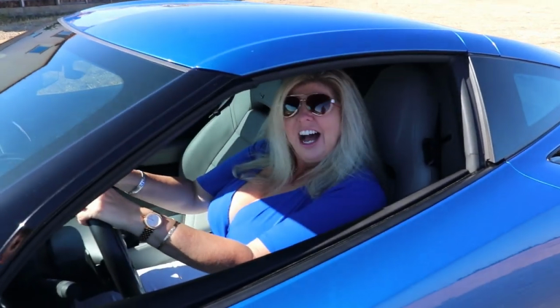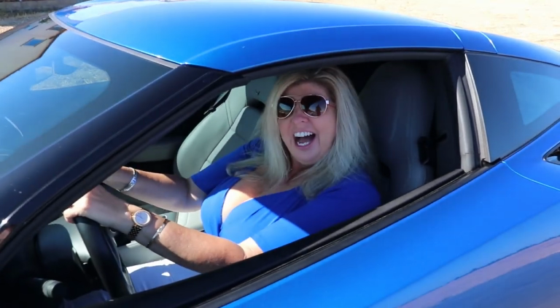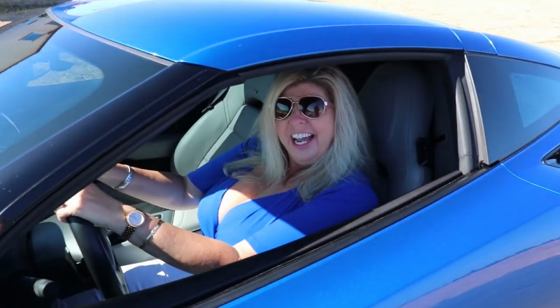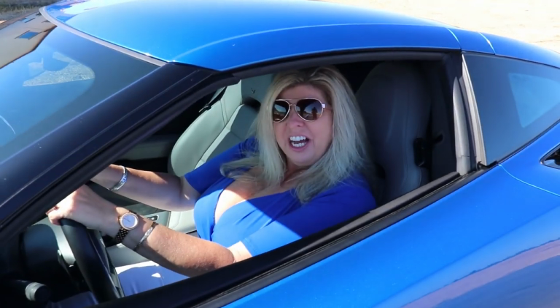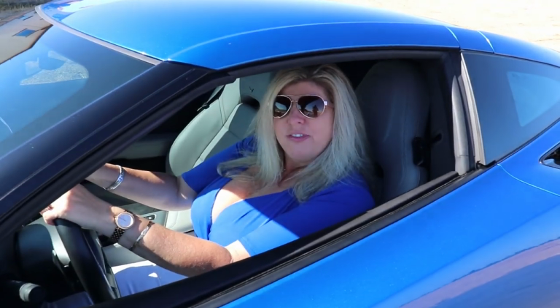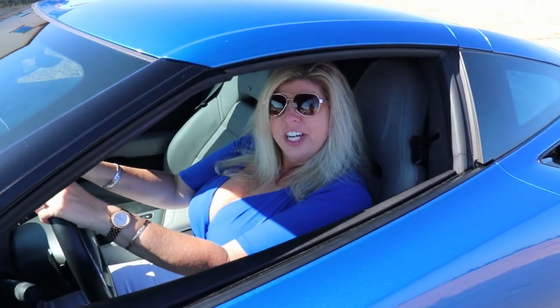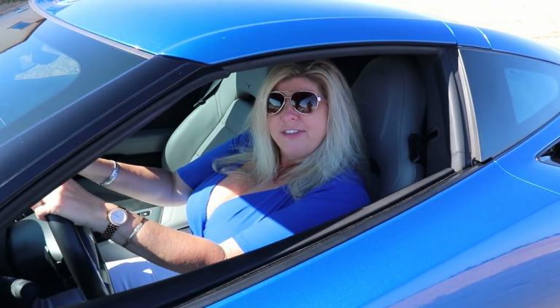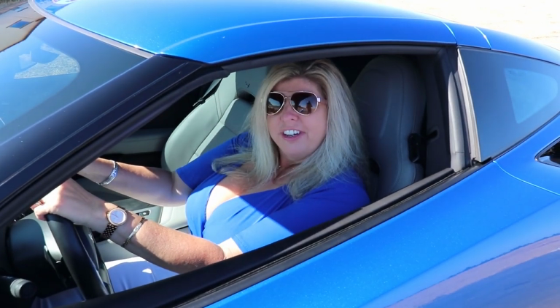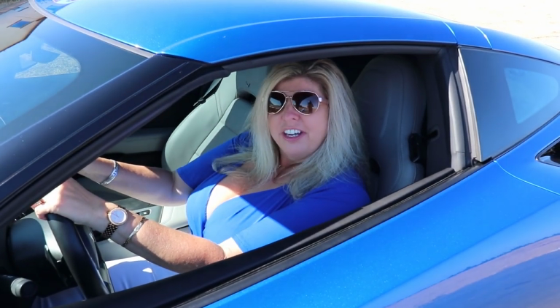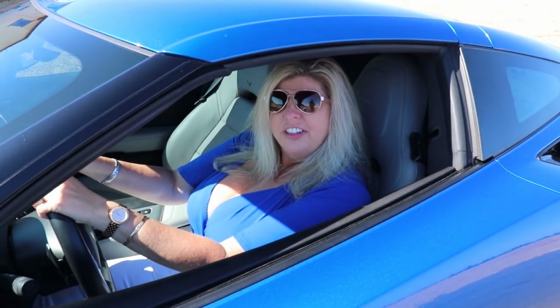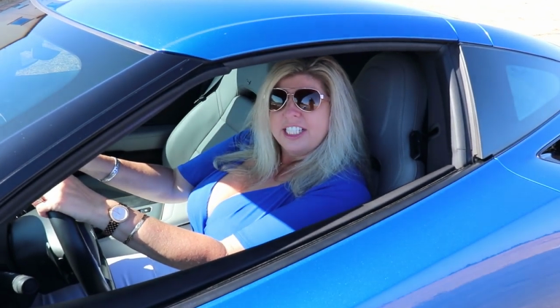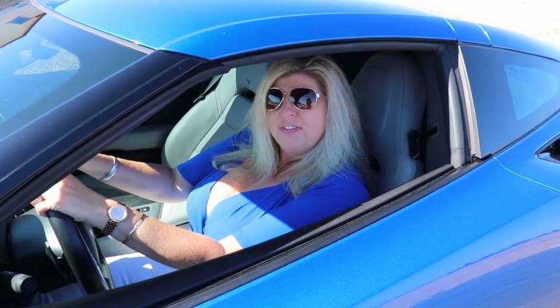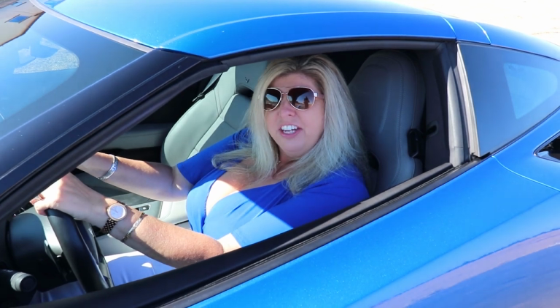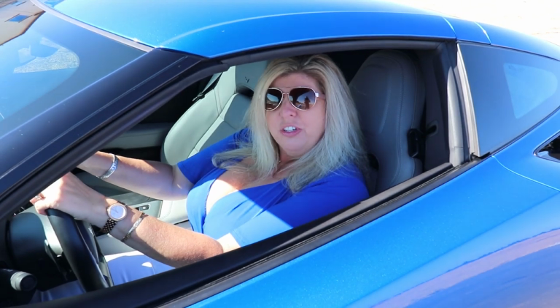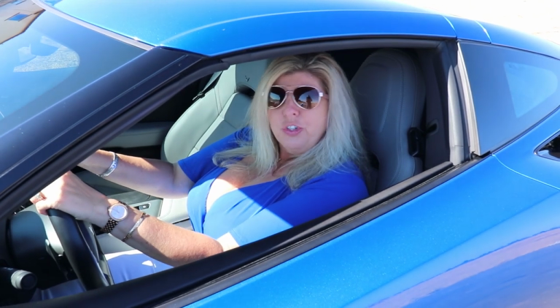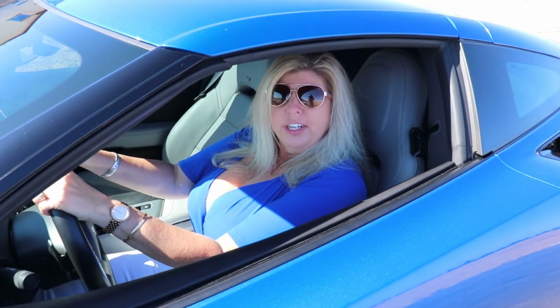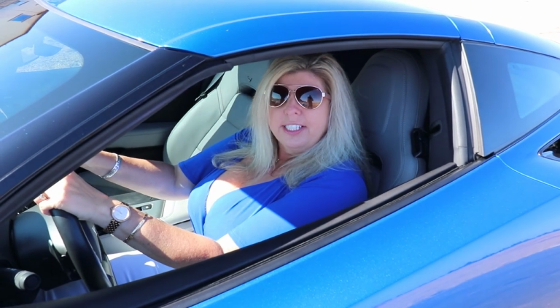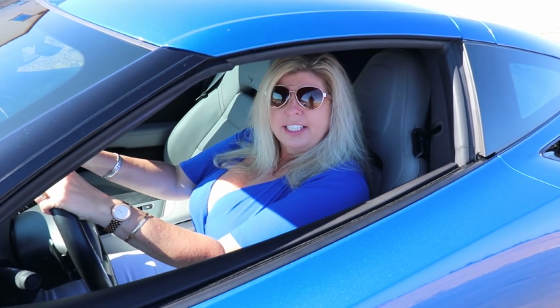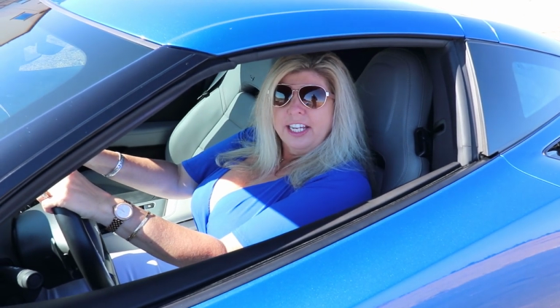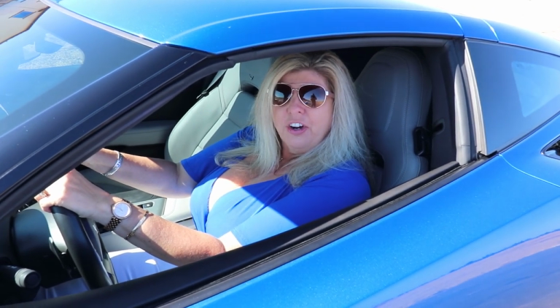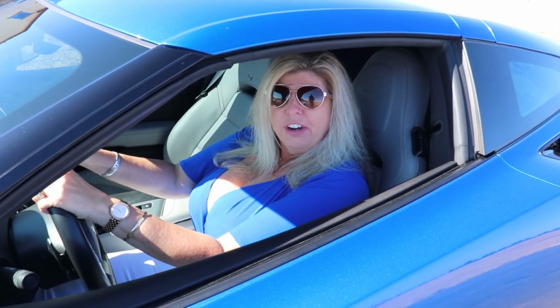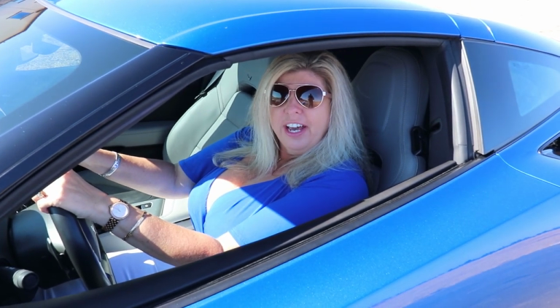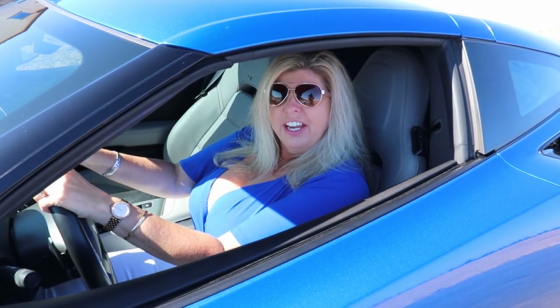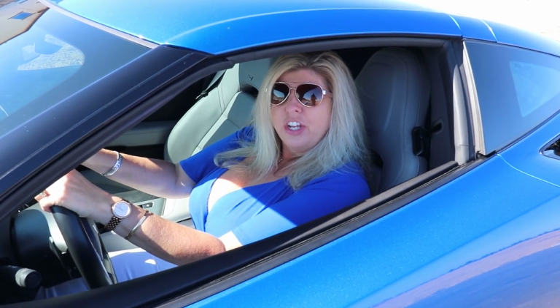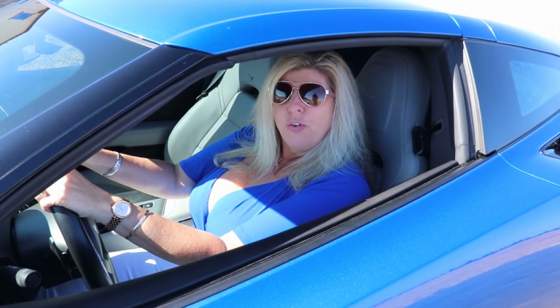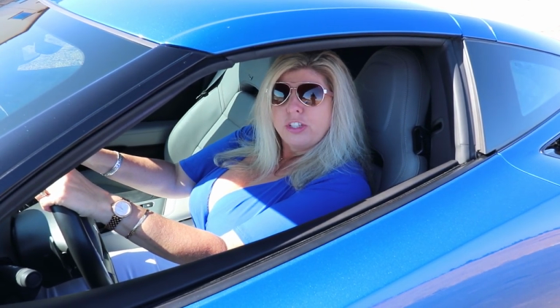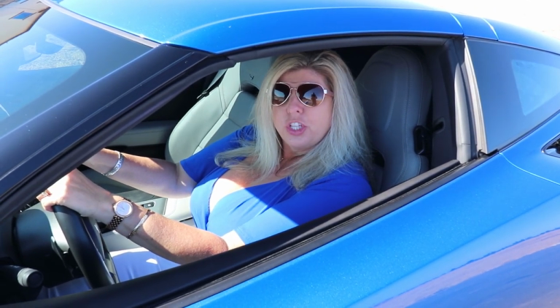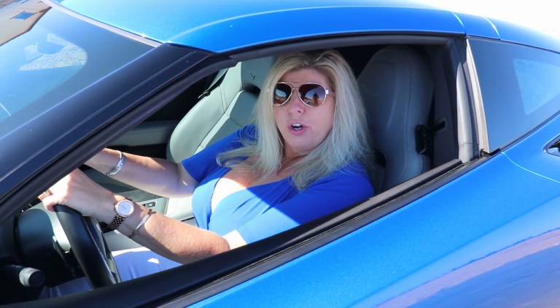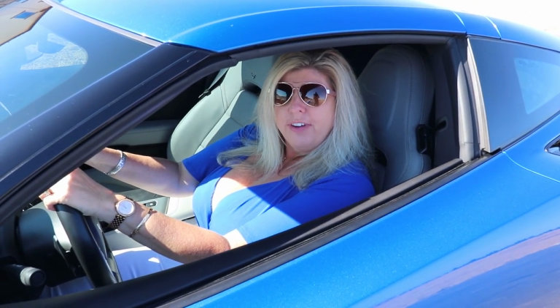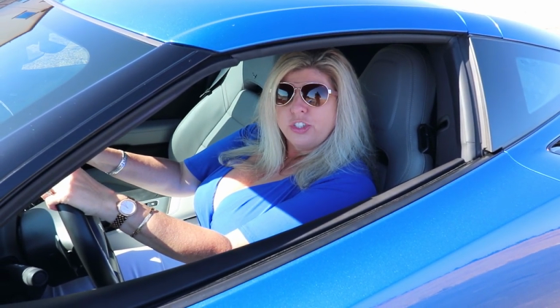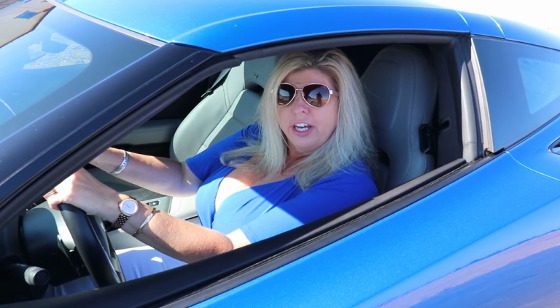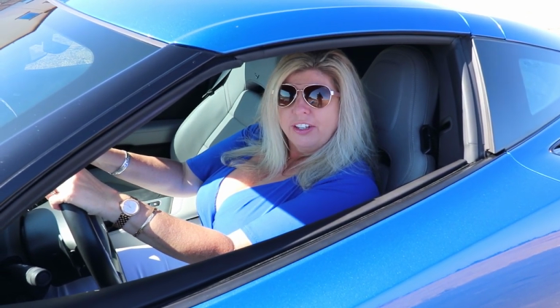Hi, I'm Jennifer, and this is my new 2016 Corvette, and you're watching the Corvette Channel.